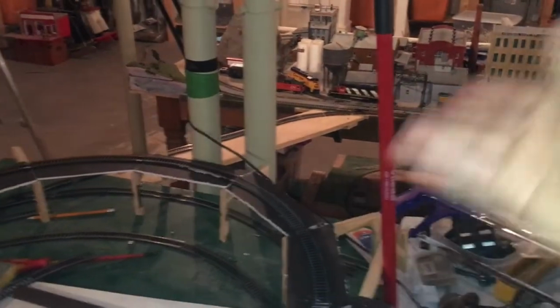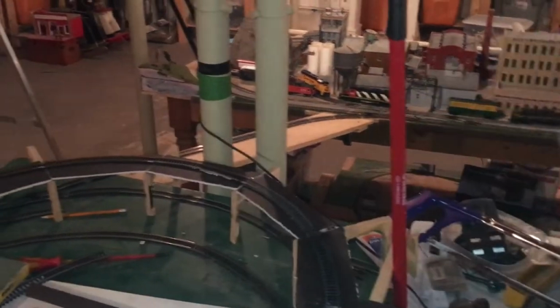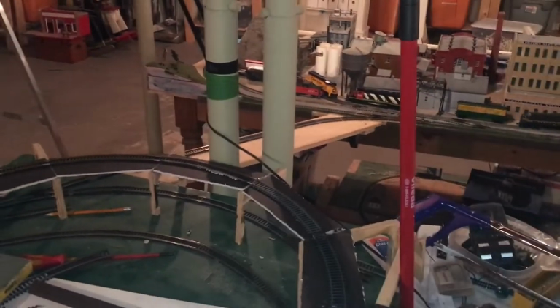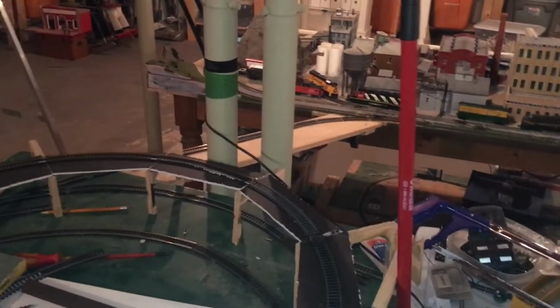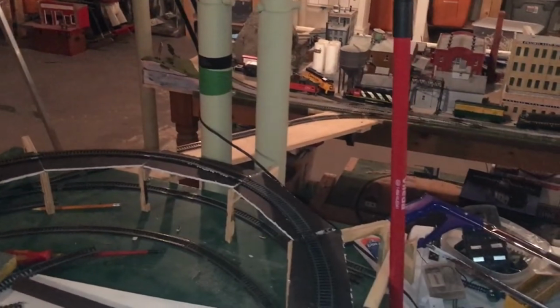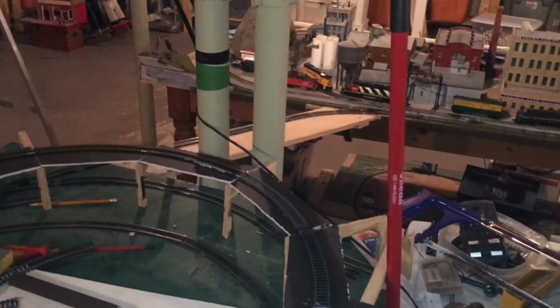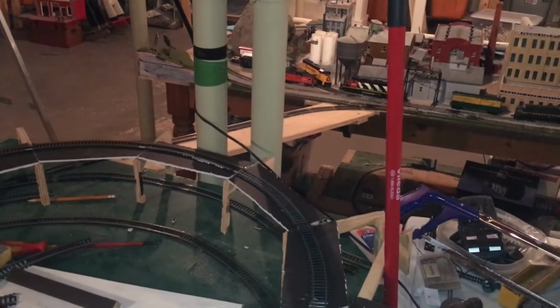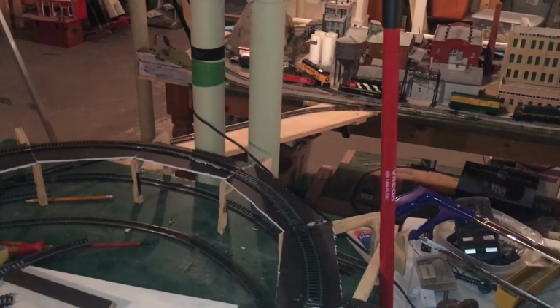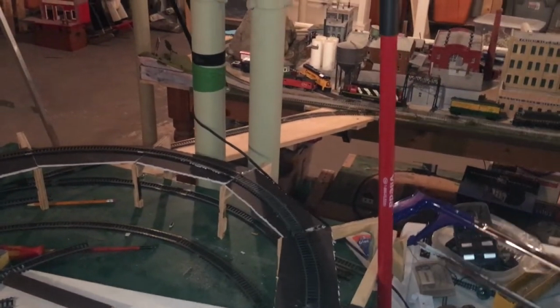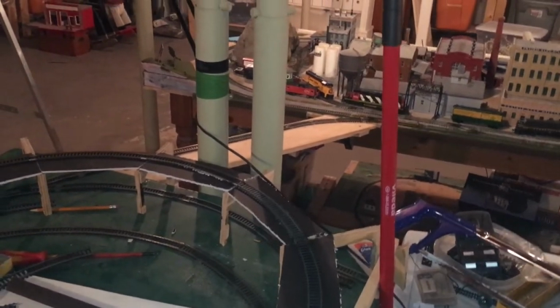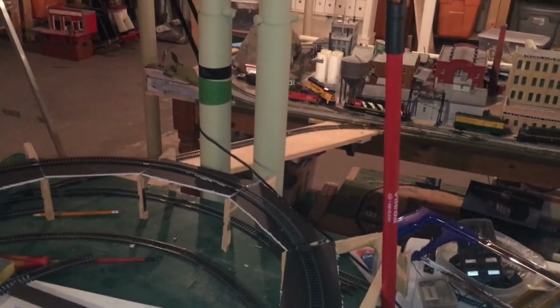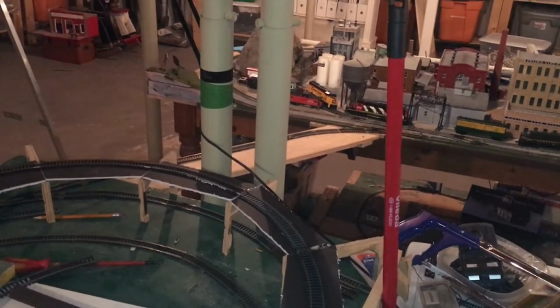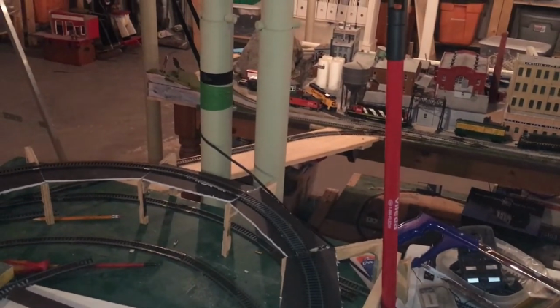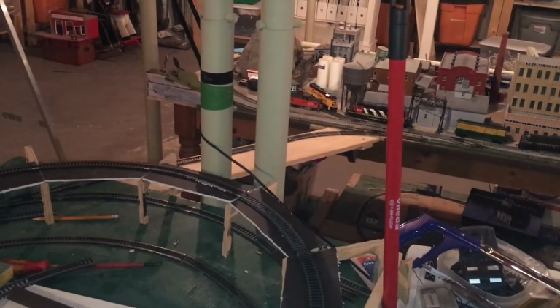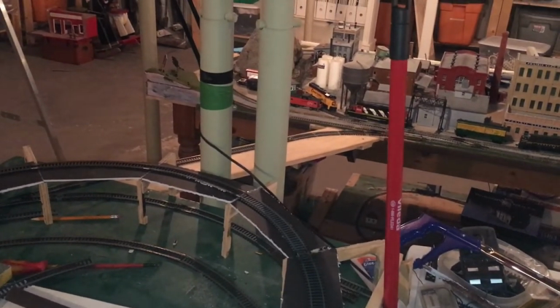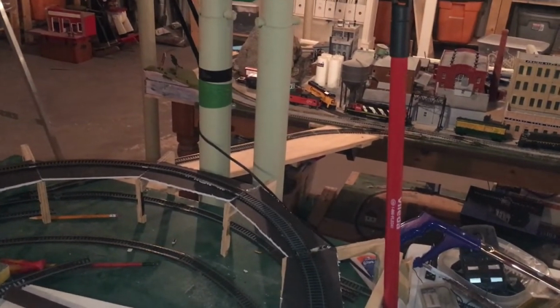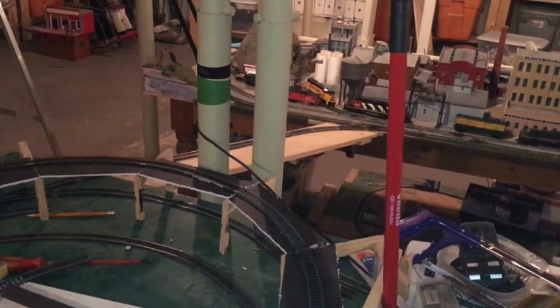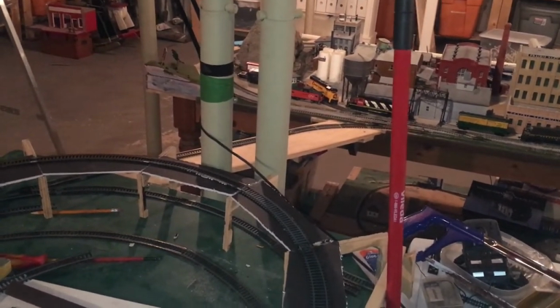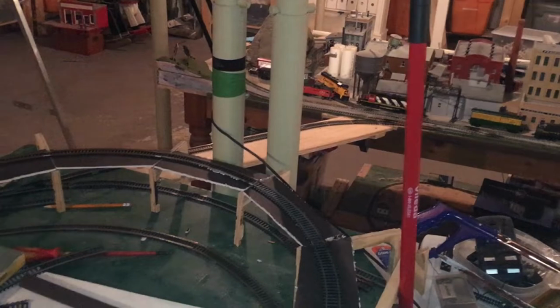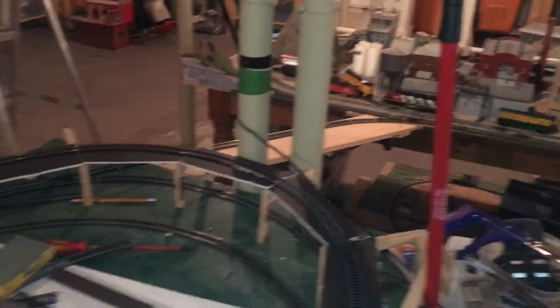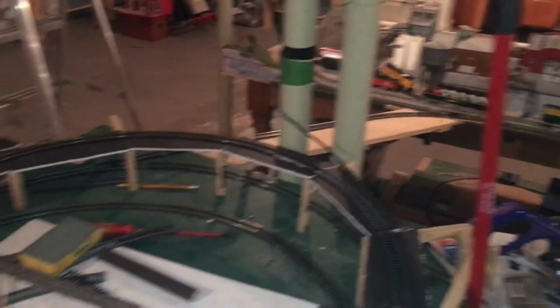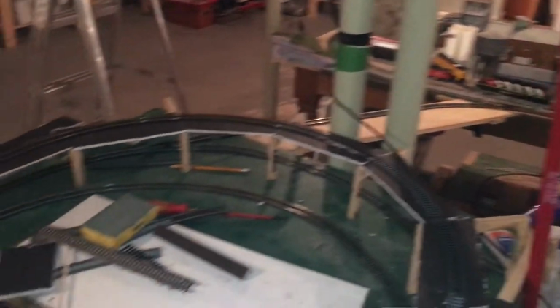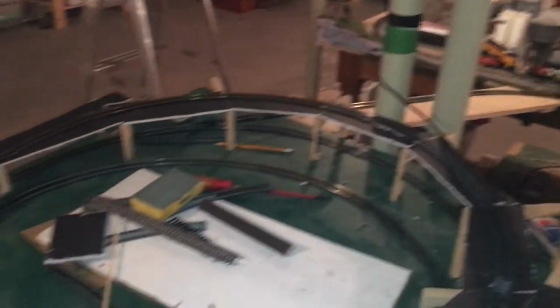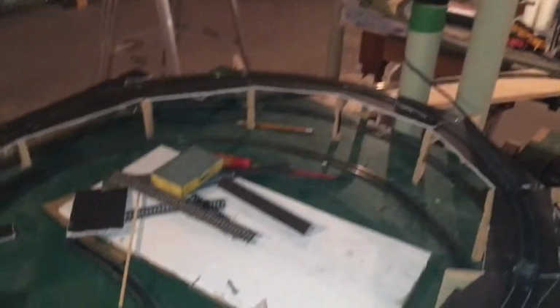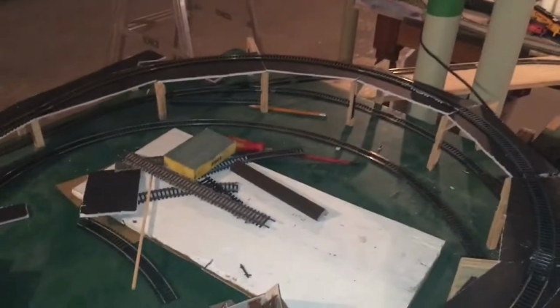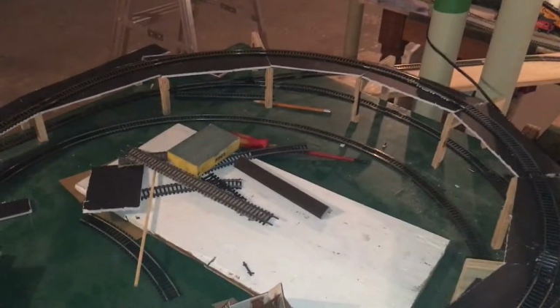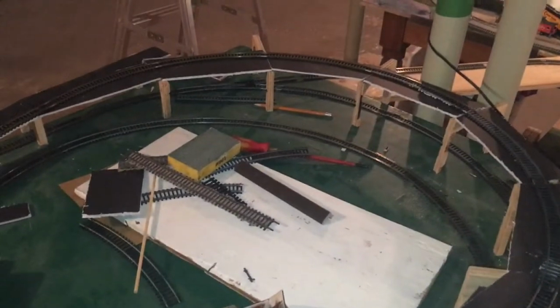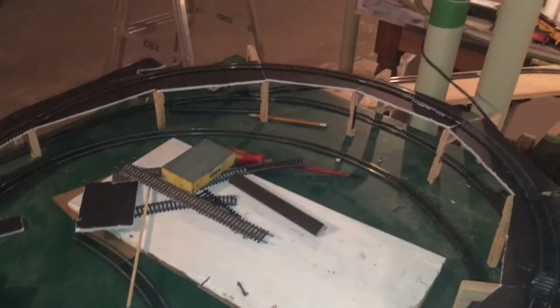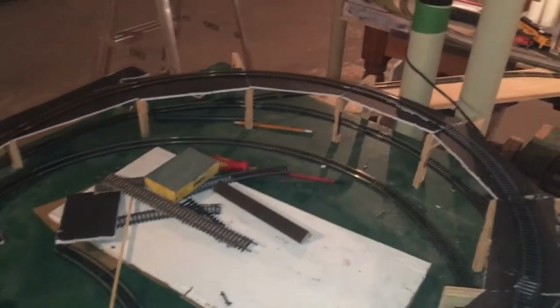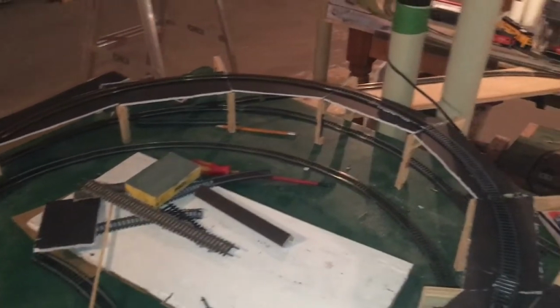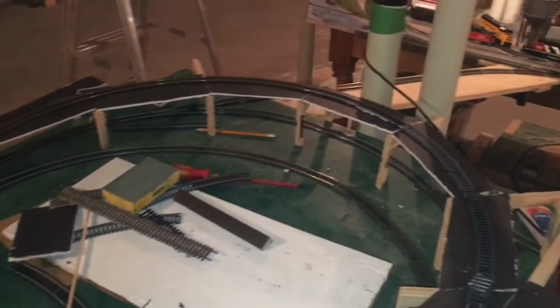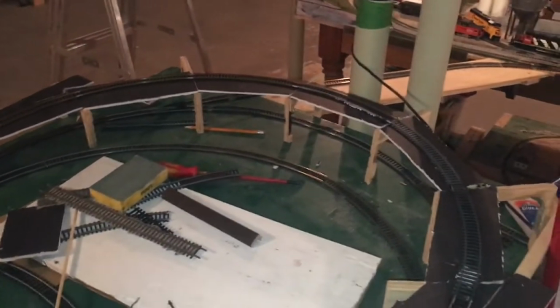But as you guys saw, there were trains running and stuff, so at that point I was a little bit confused. I was like, is part of the track not getting power? What is going on?